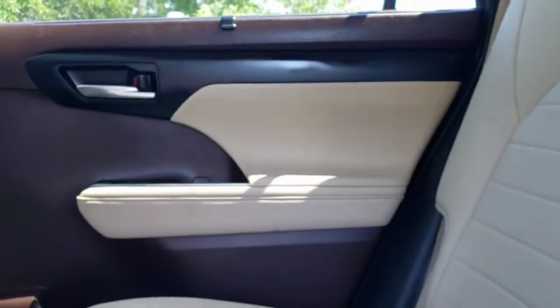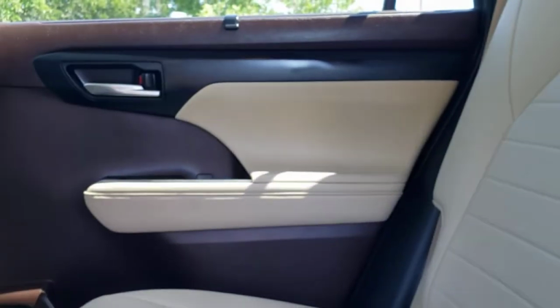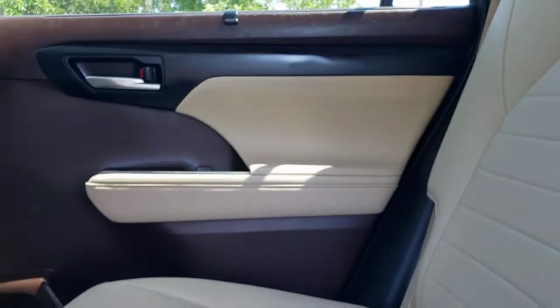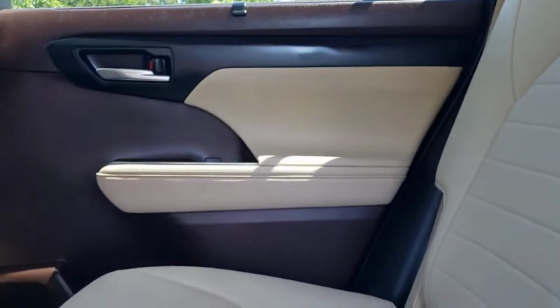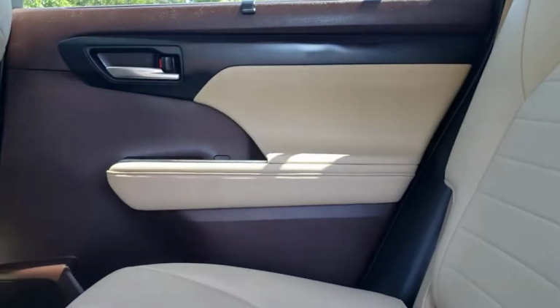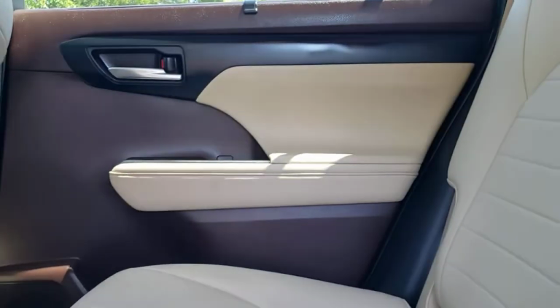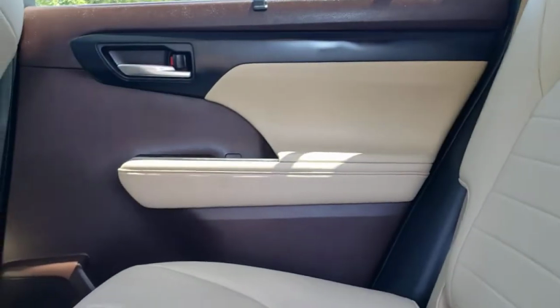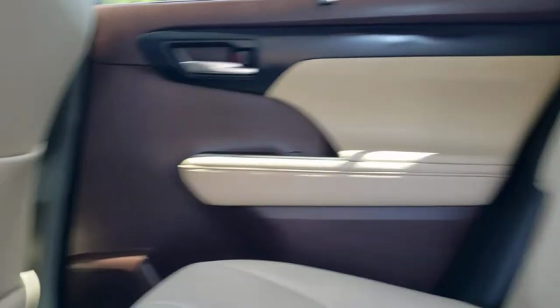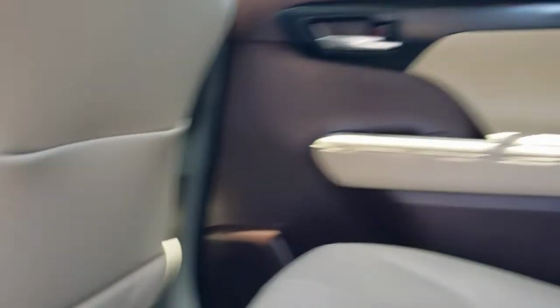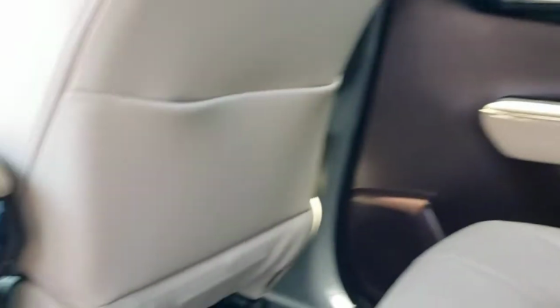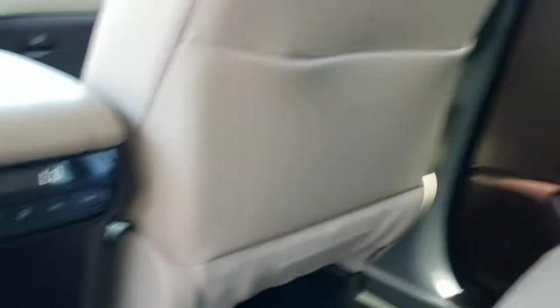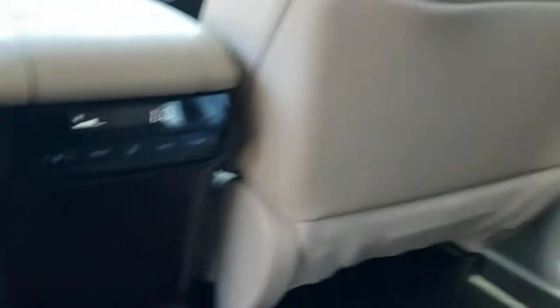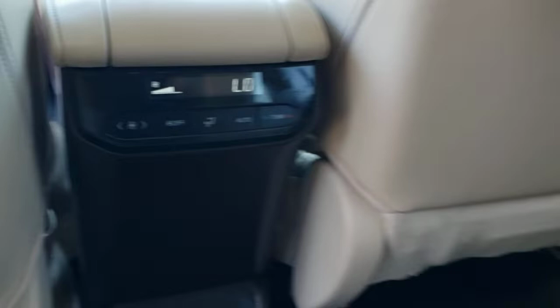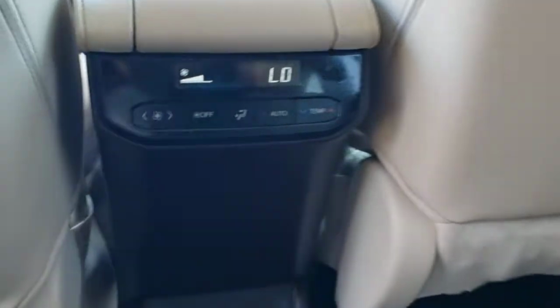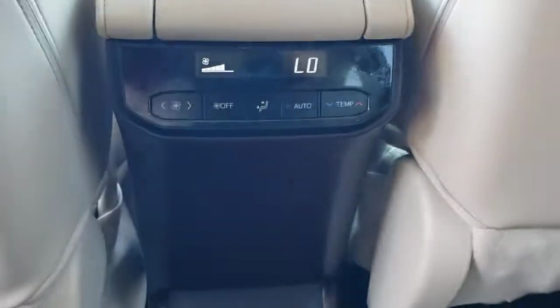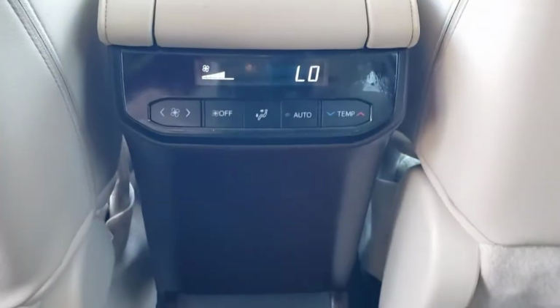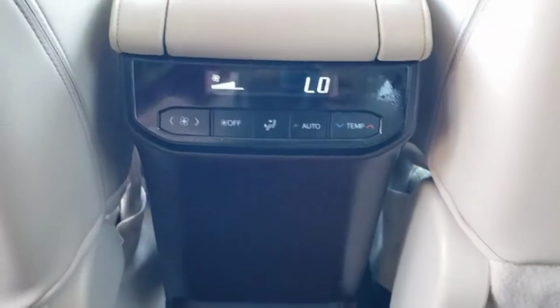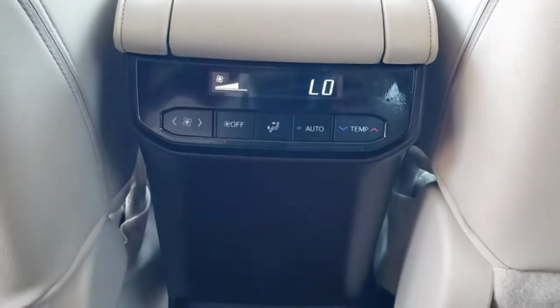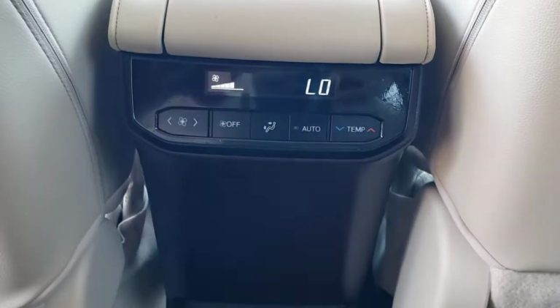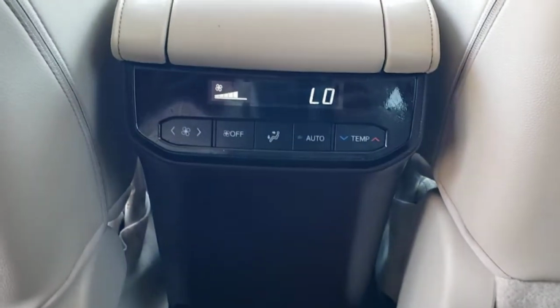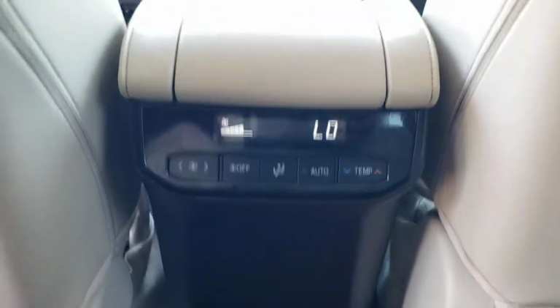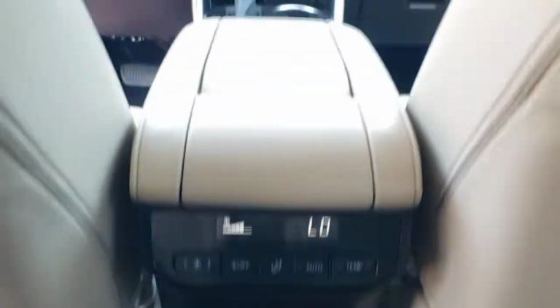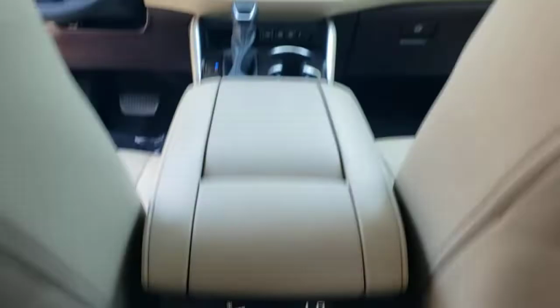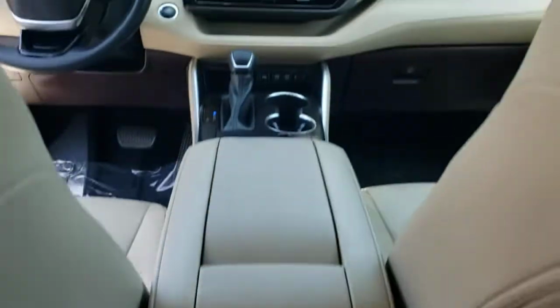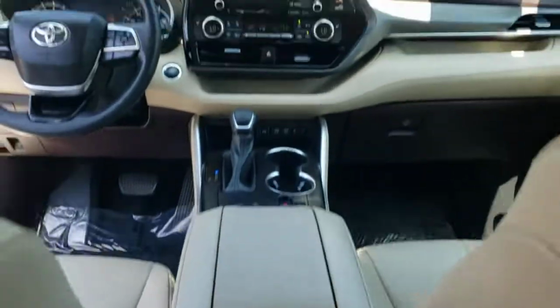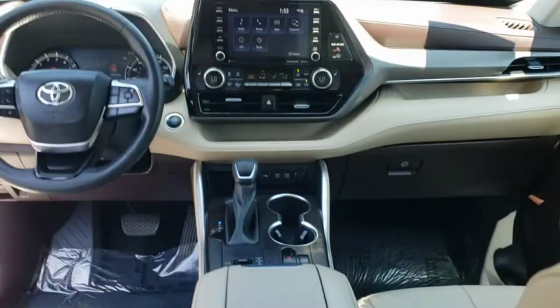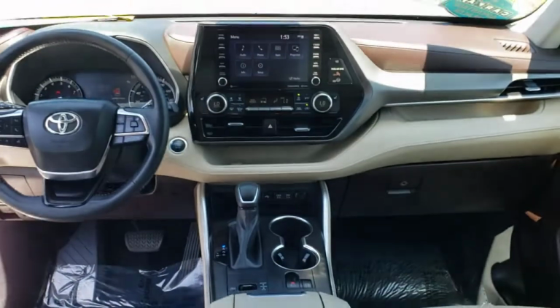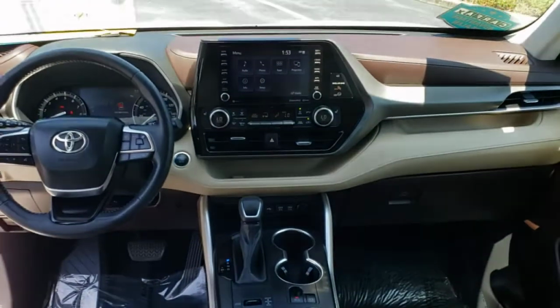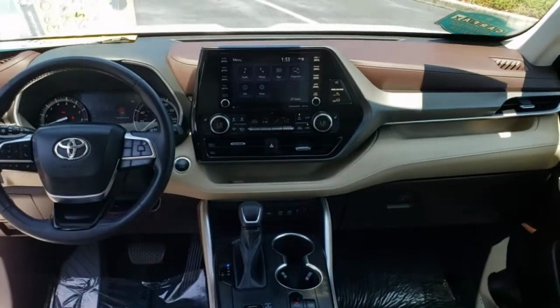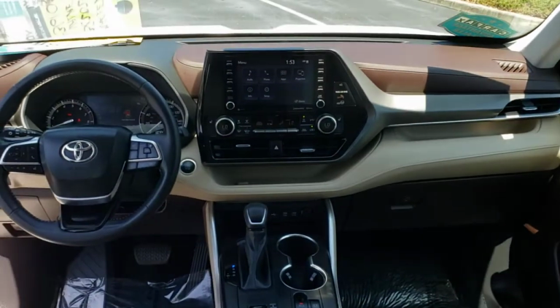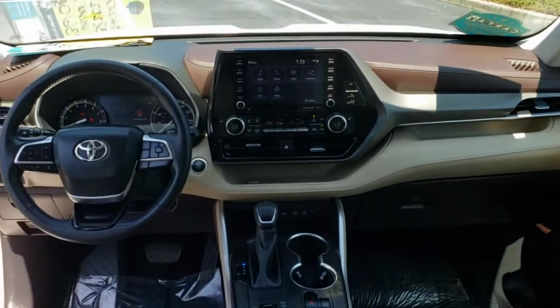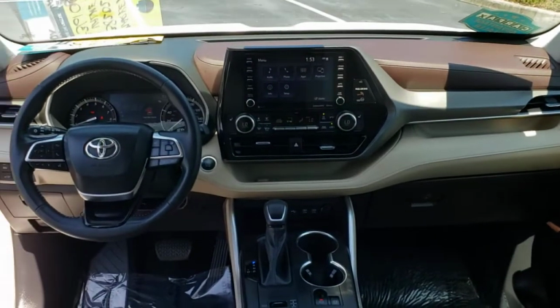Power passenger seat, fog lamps, heated mirrors, adaptive cruise control, and remote engine start.